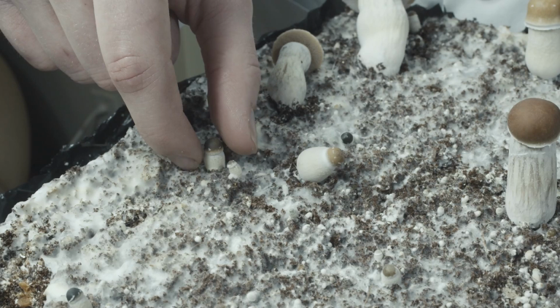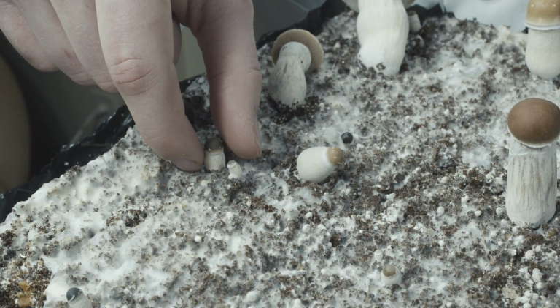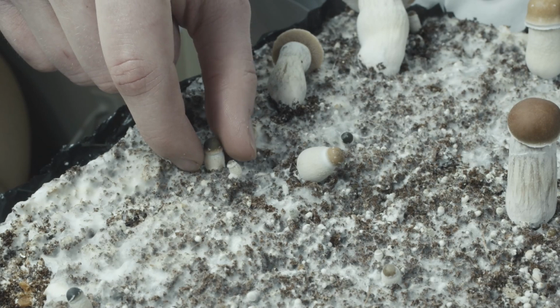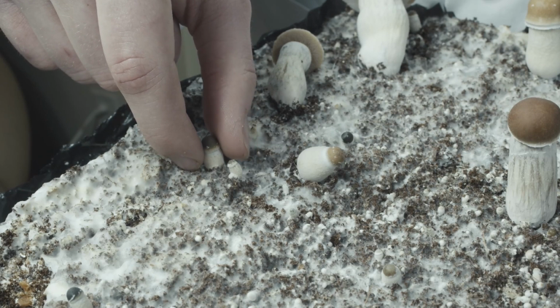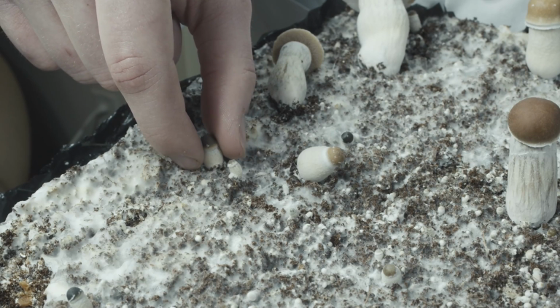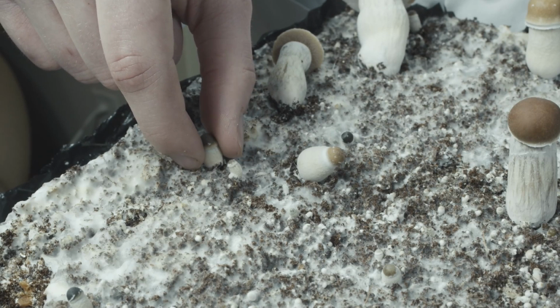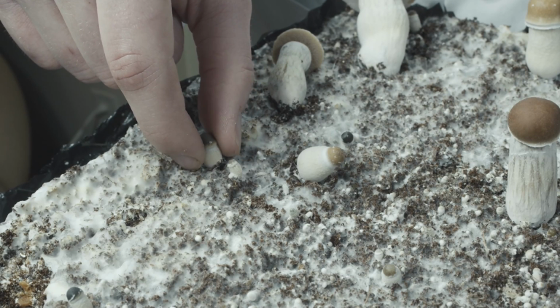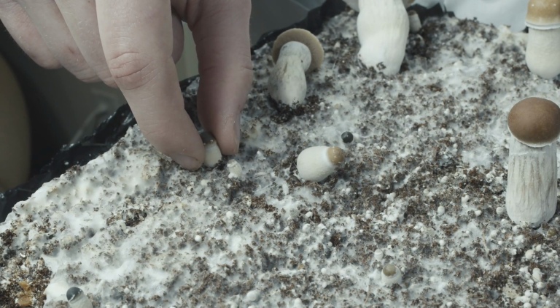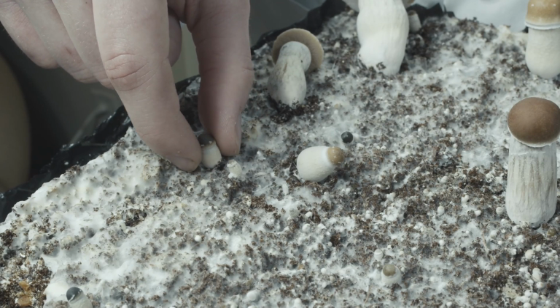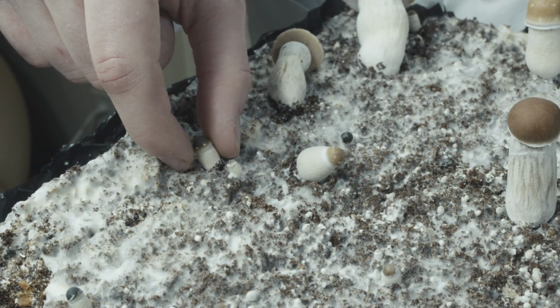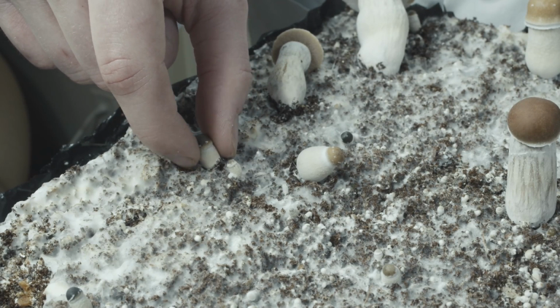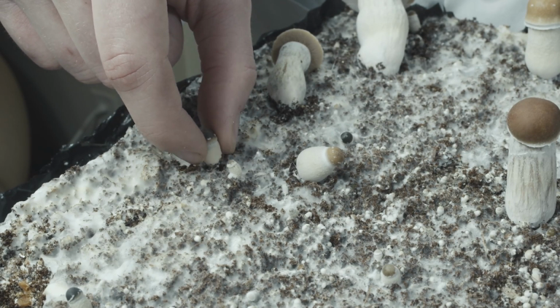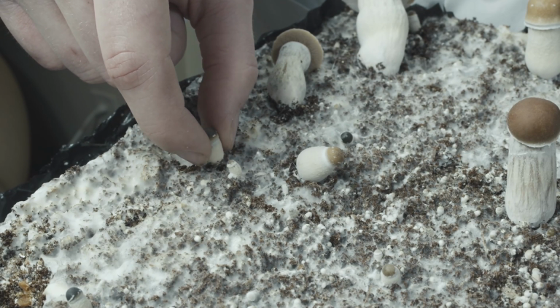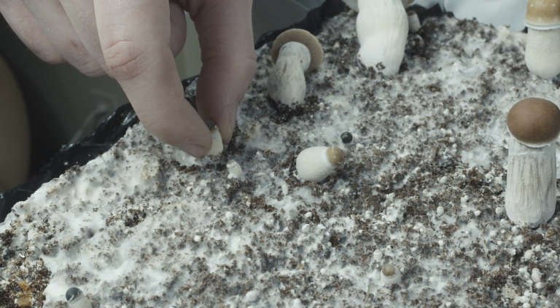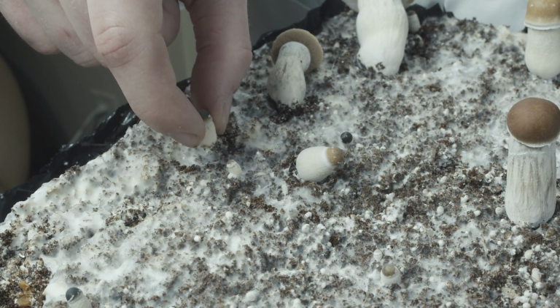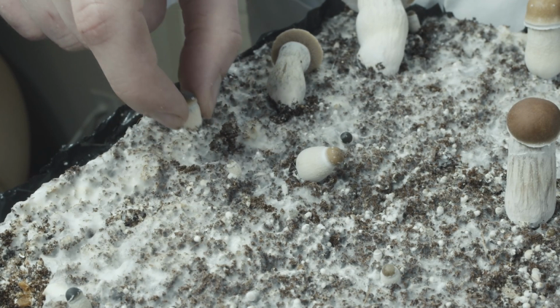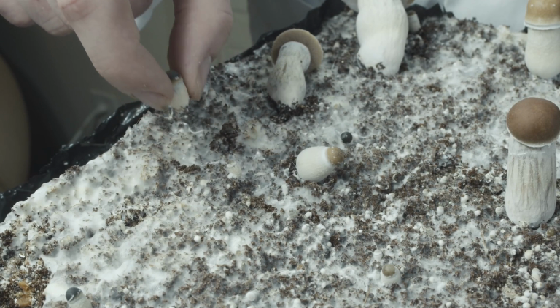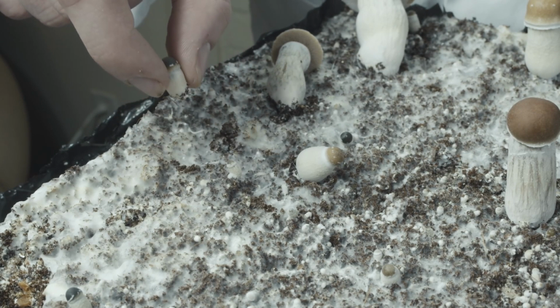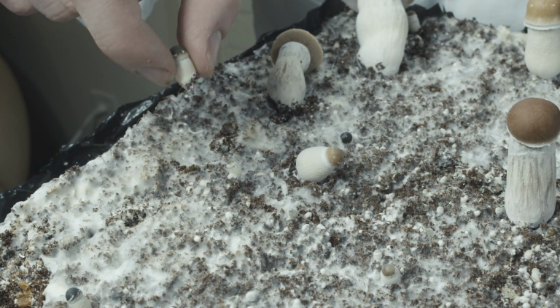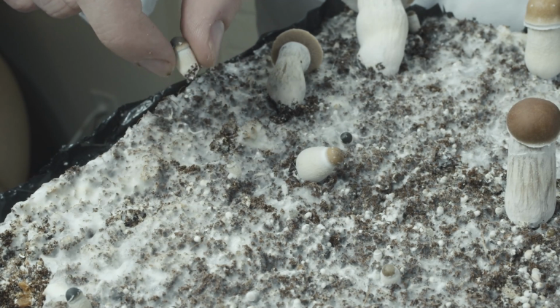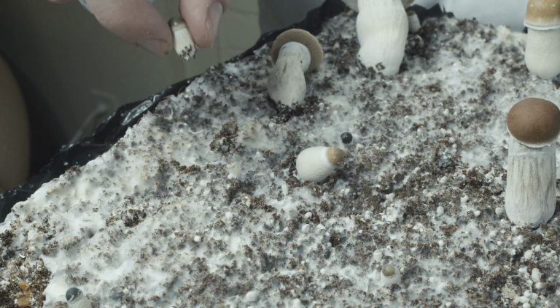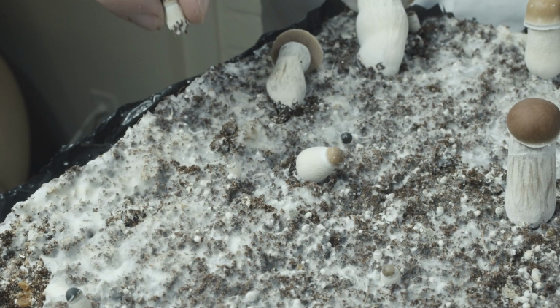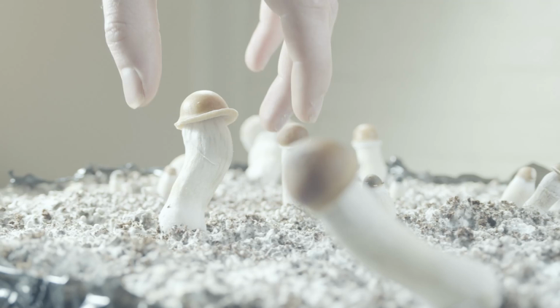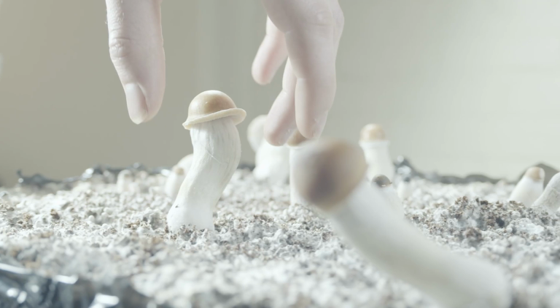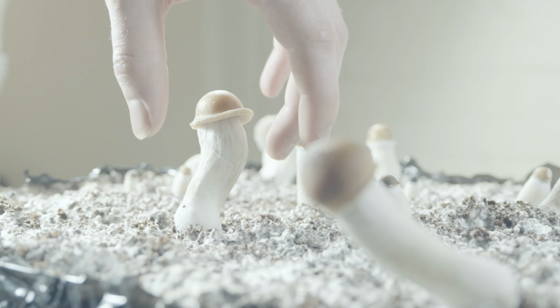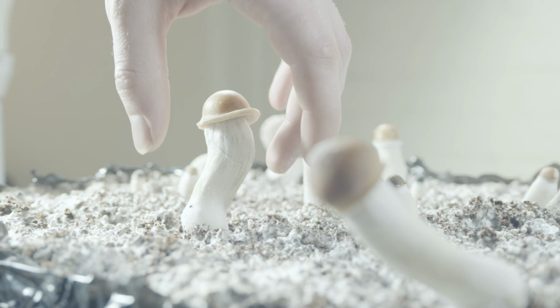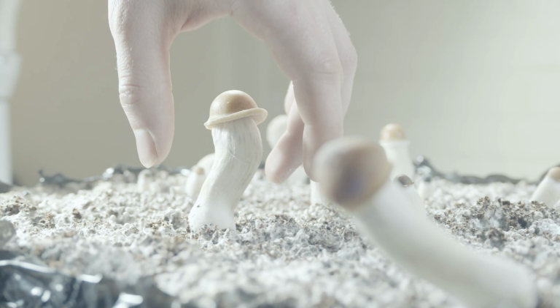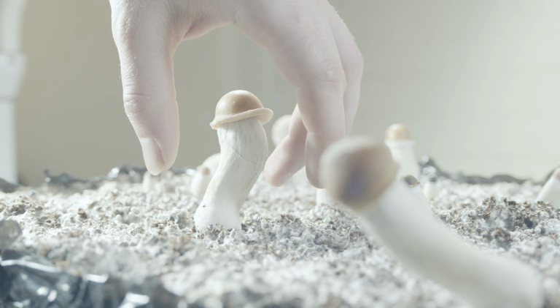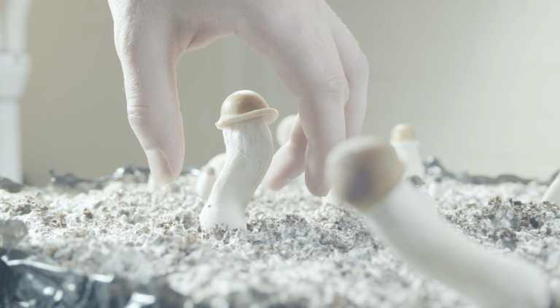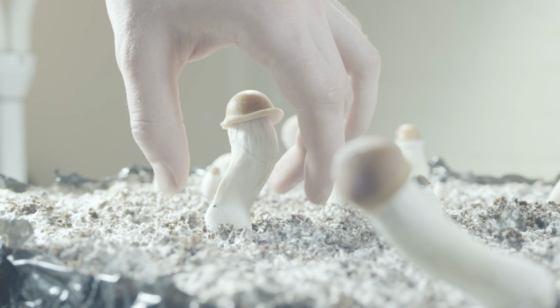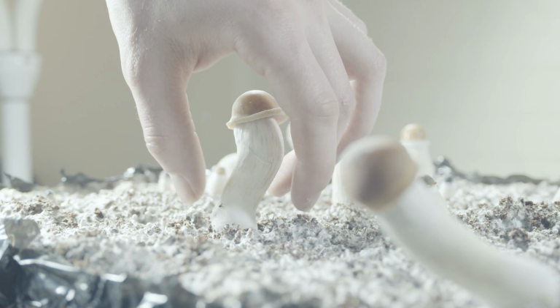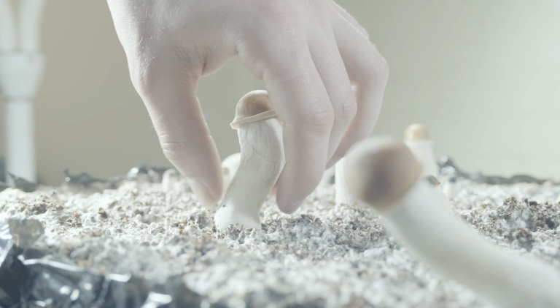Pins which the mycelium deems unnecessary or in unideal conditions will abort their growth and turn dark. Now it's time to pick your hard-earned efforts.